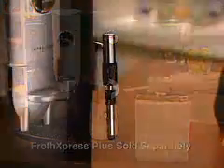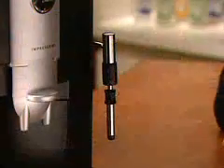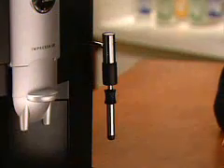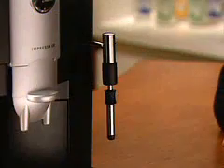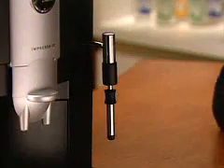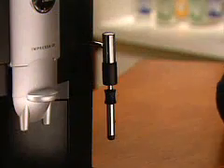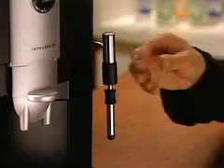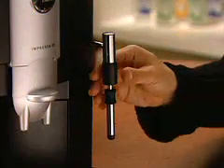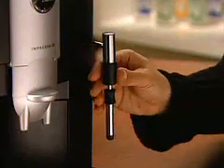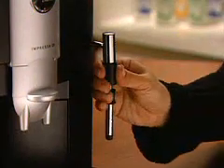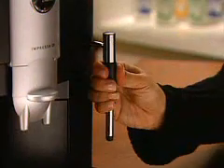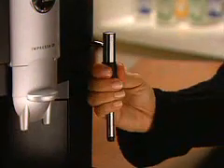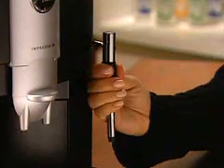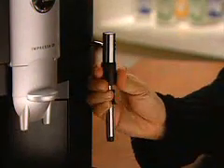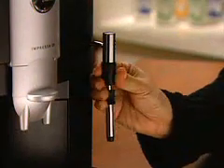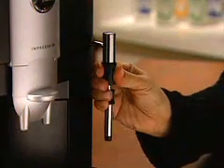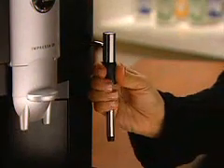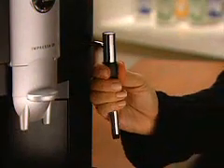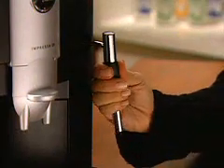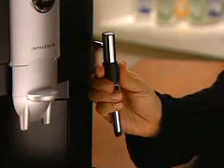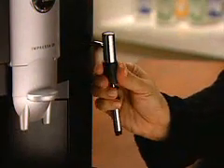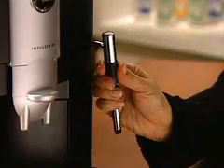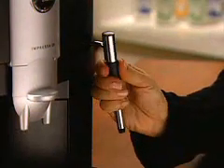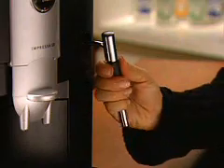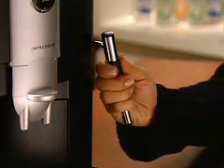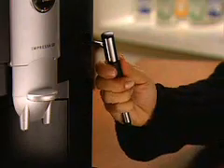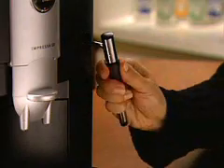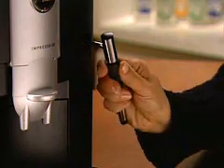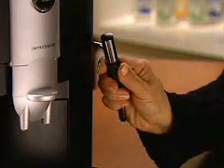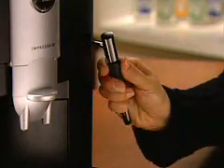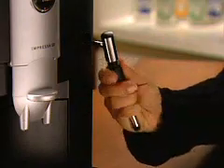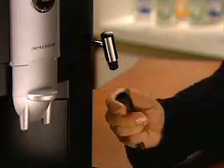Remove the dual frother plus. First, let it cool. Then turn the connector a few times and pull down.